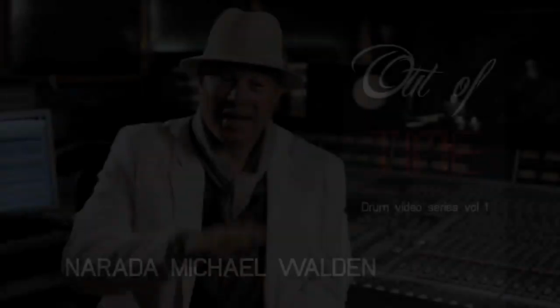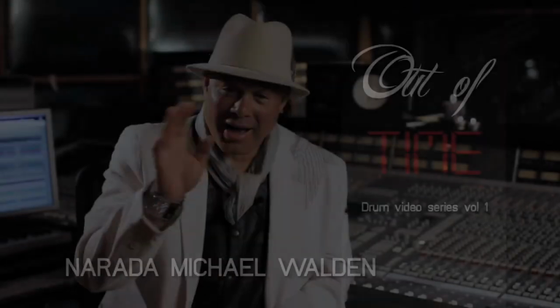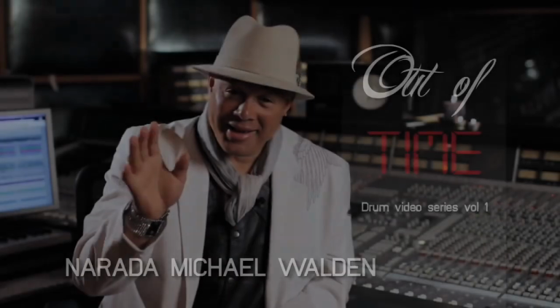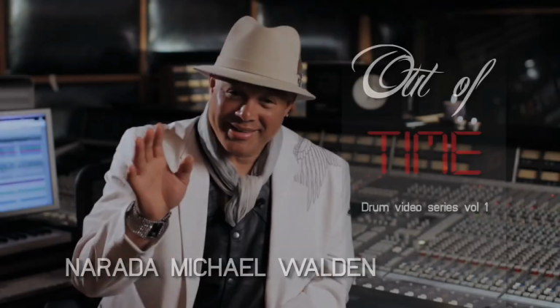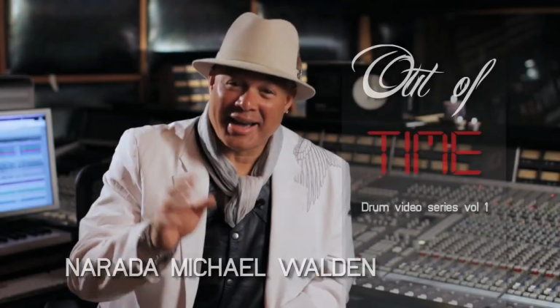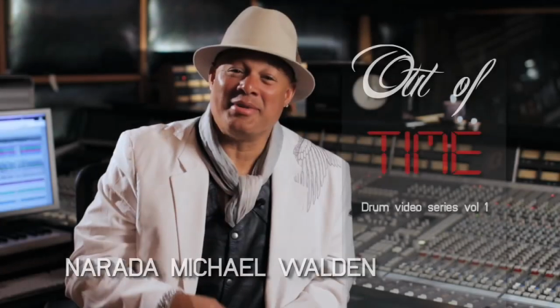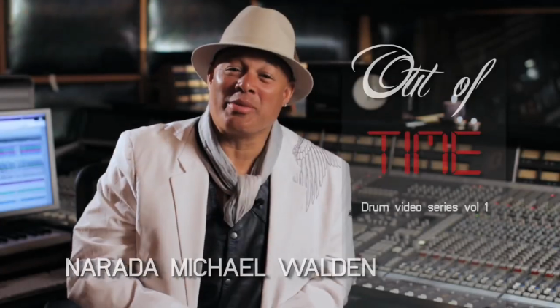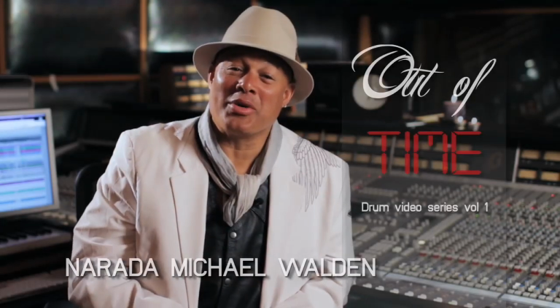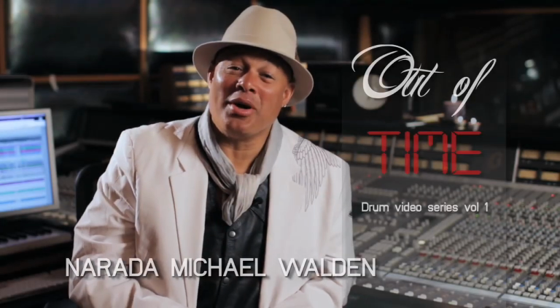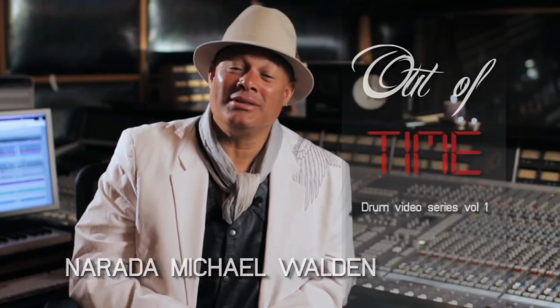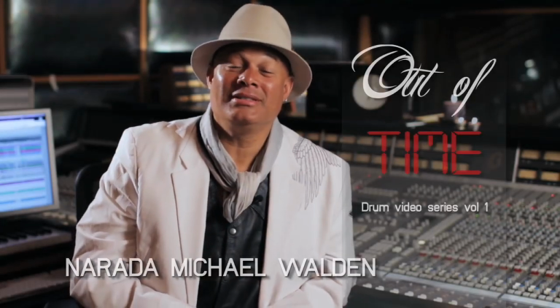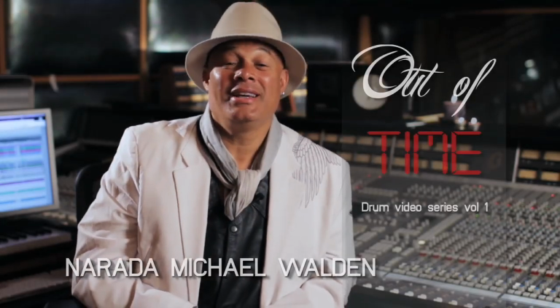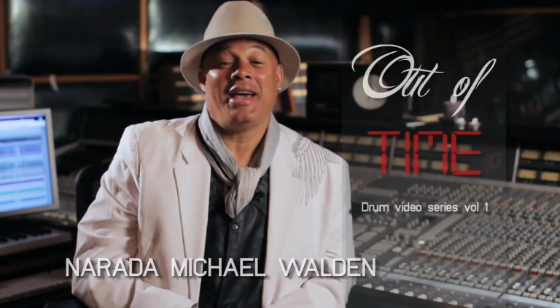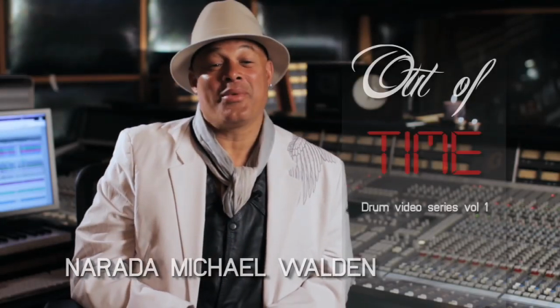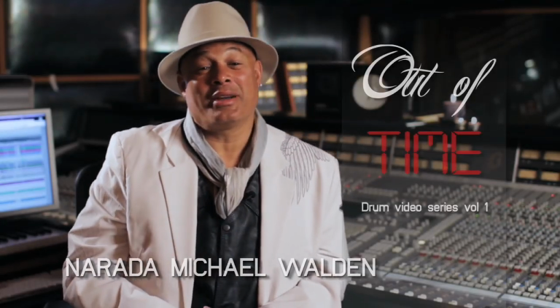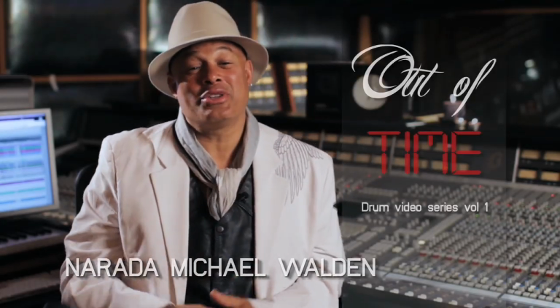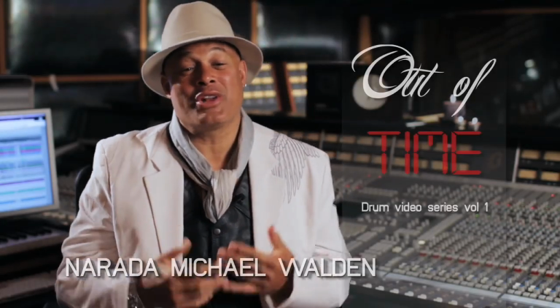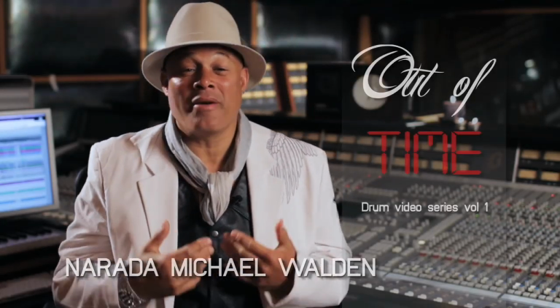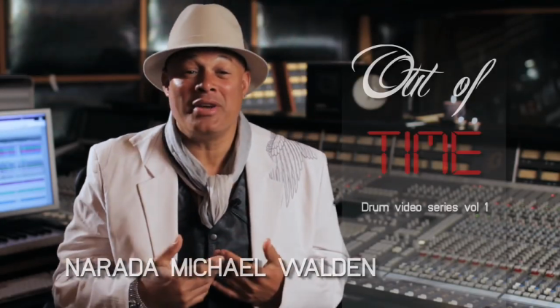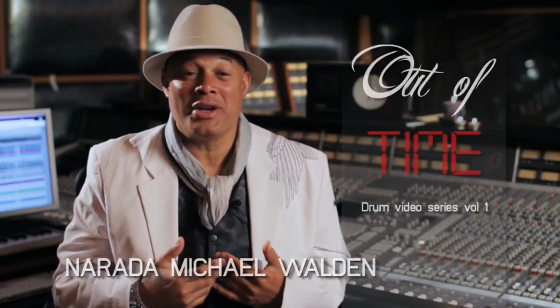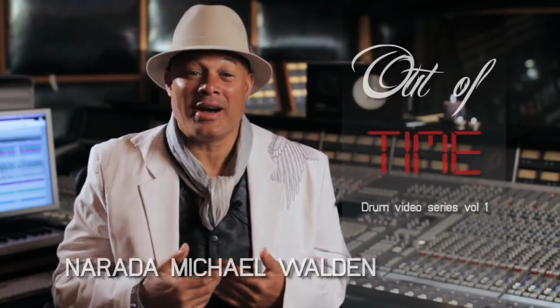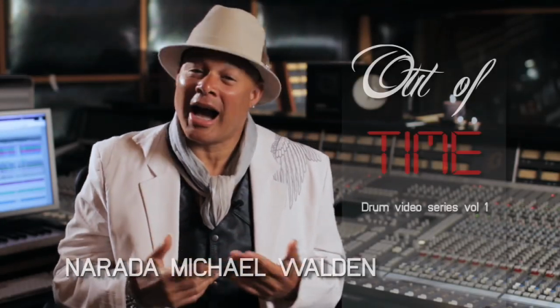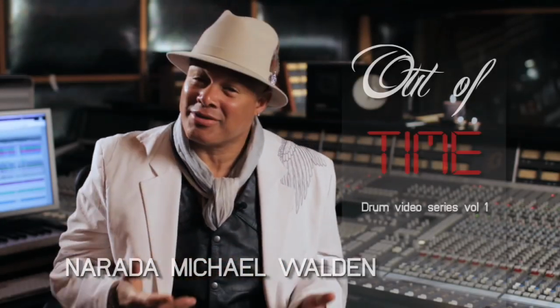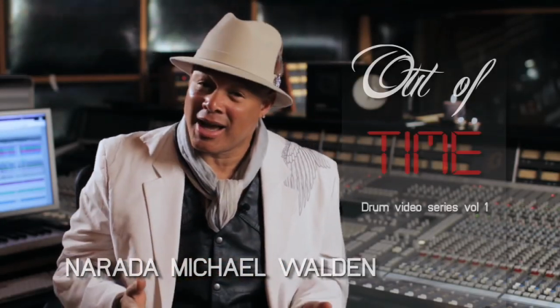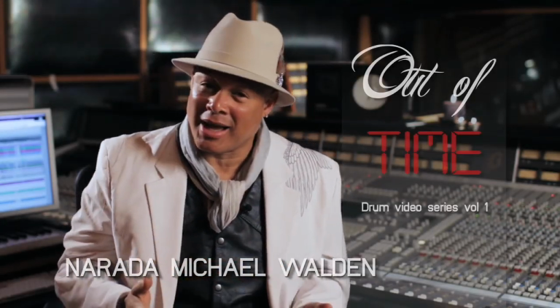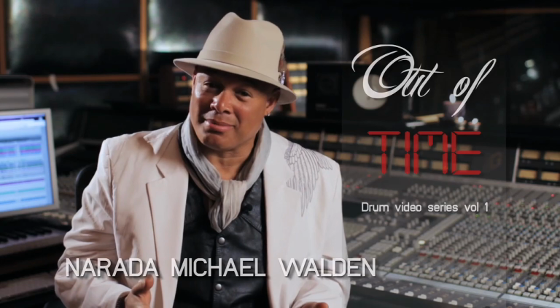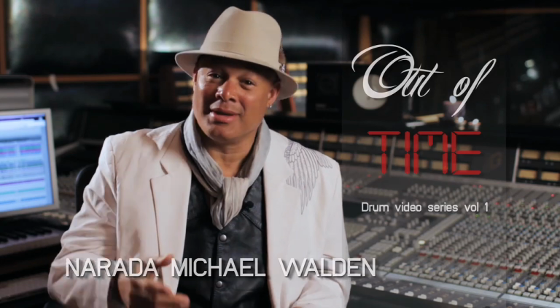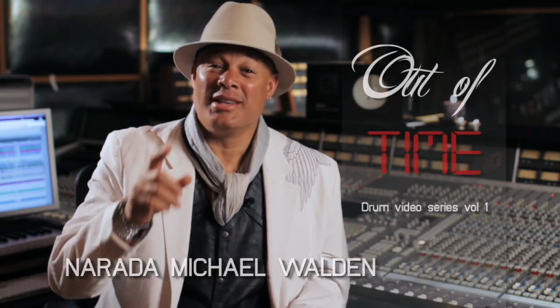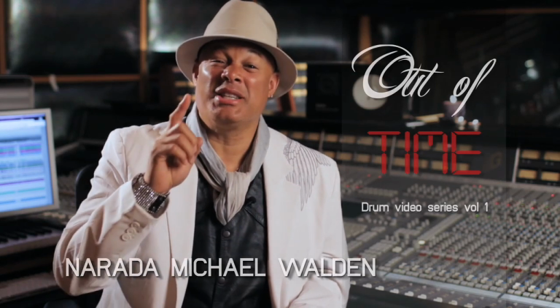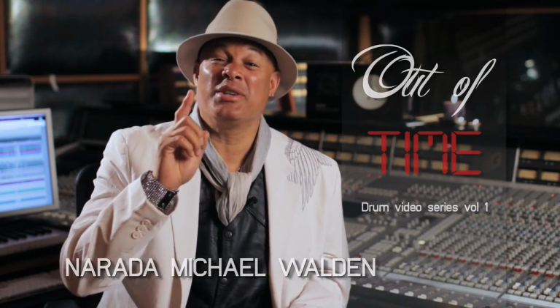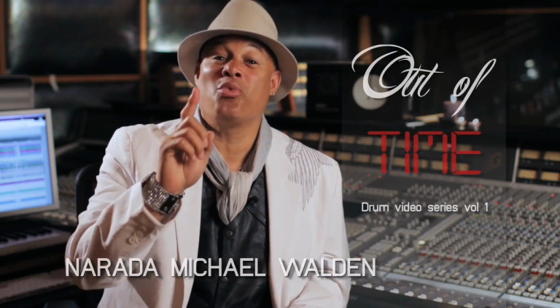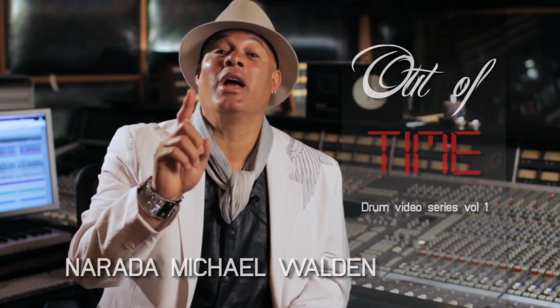Hi, I'm Narada Michael Walden, and welcome to my drum video, Out of Time Series 1.